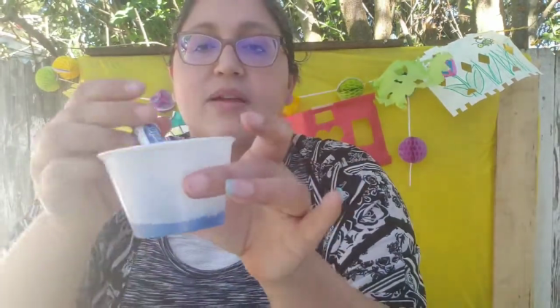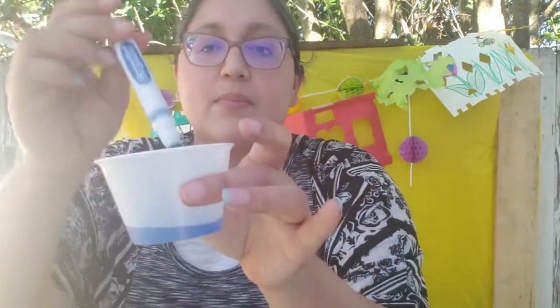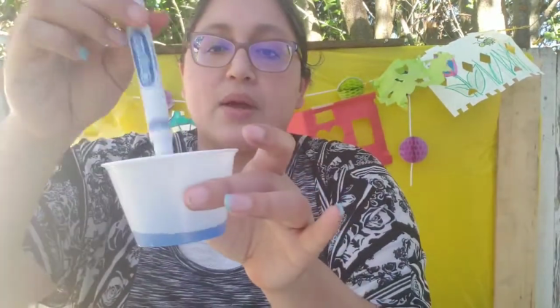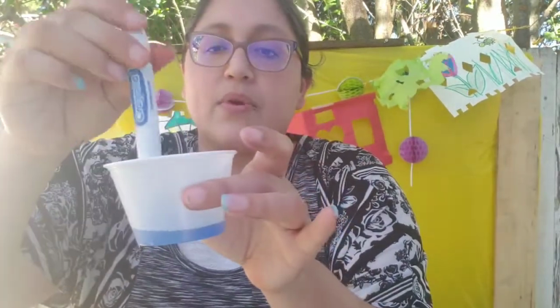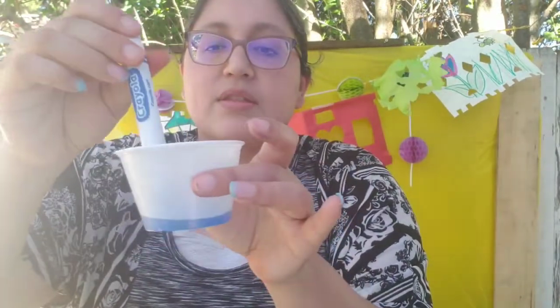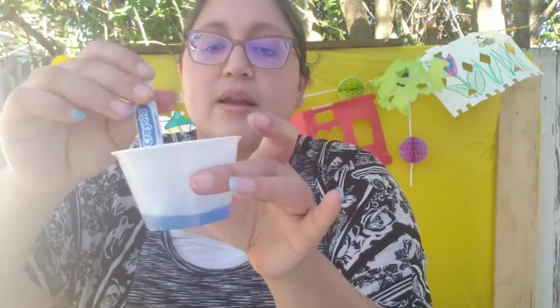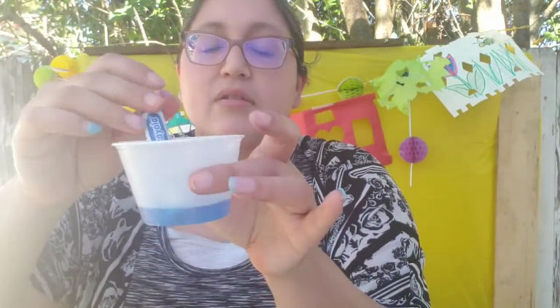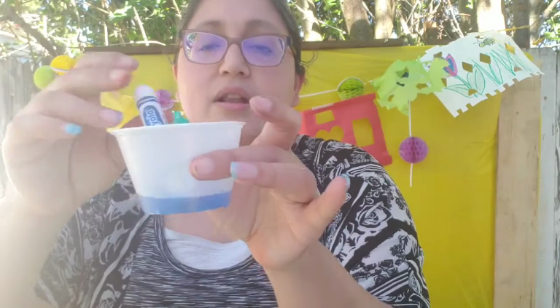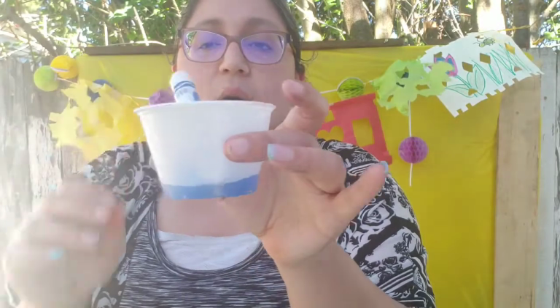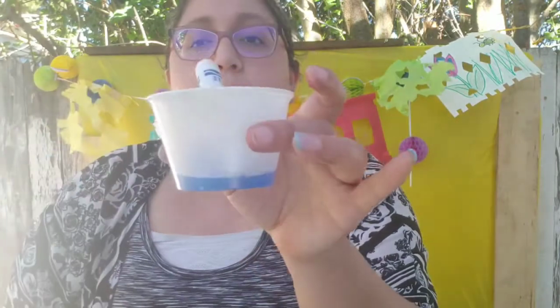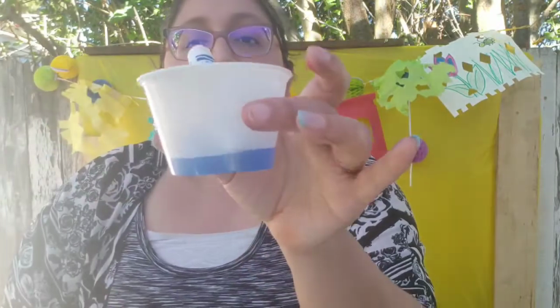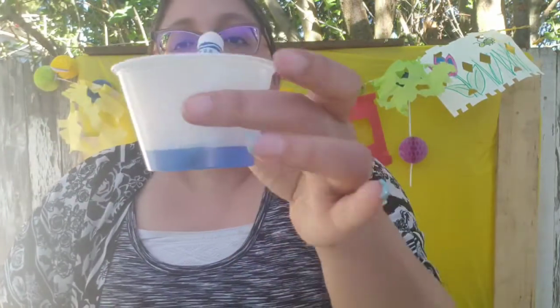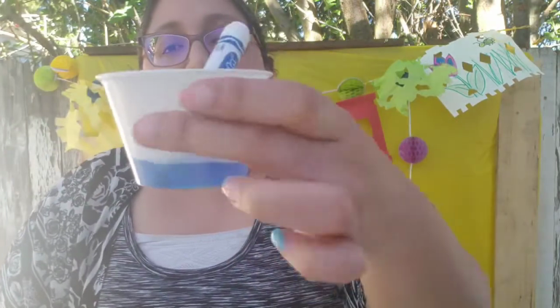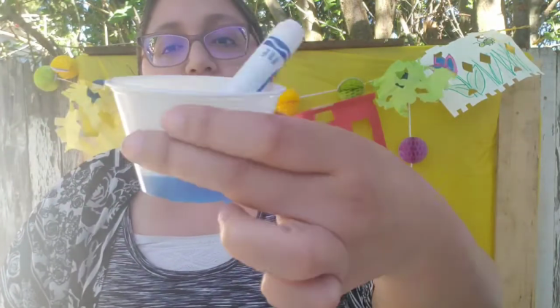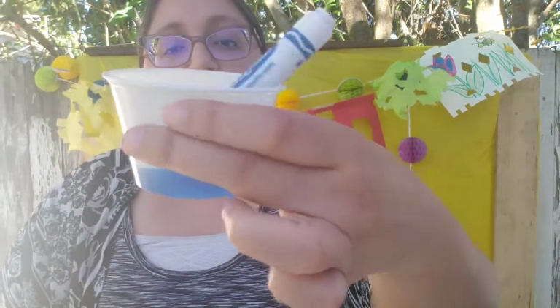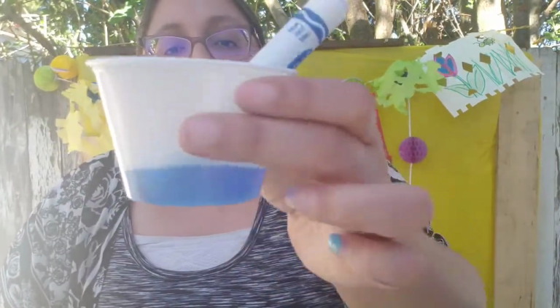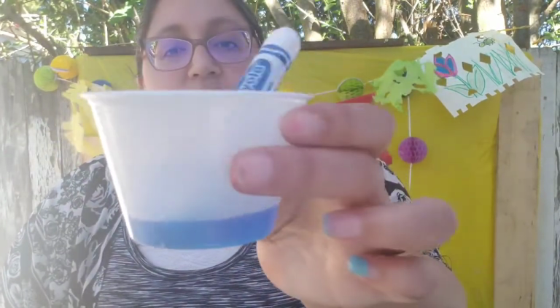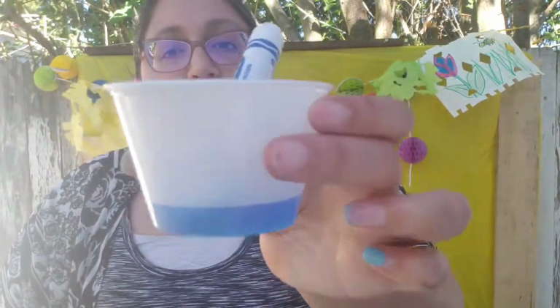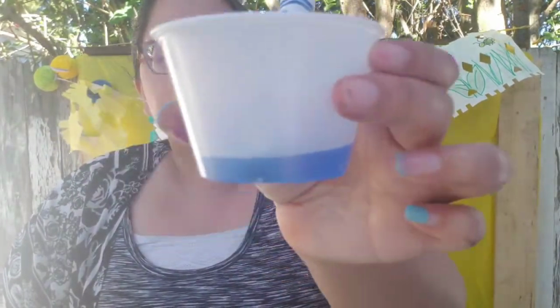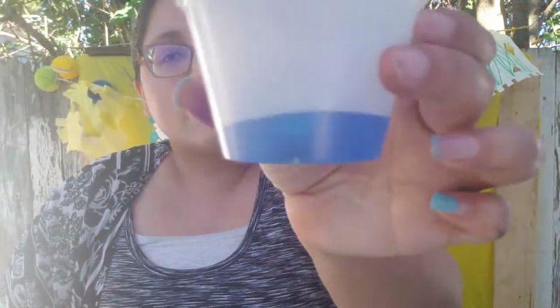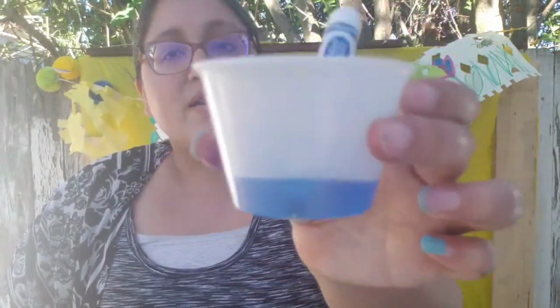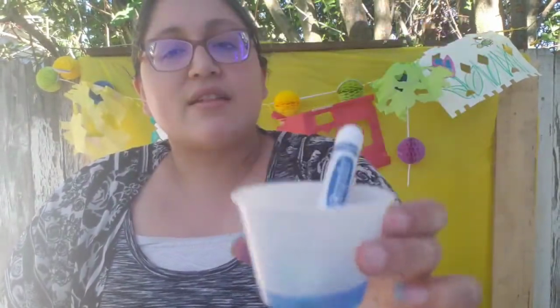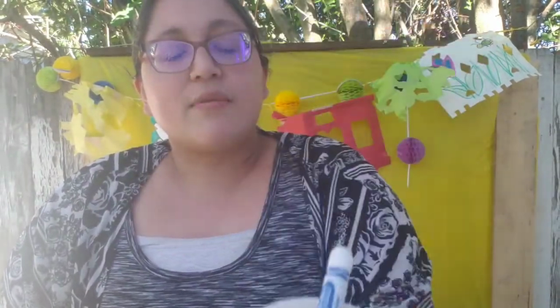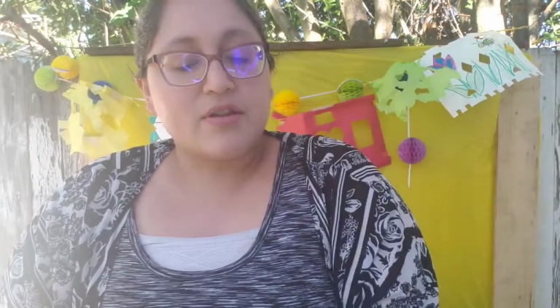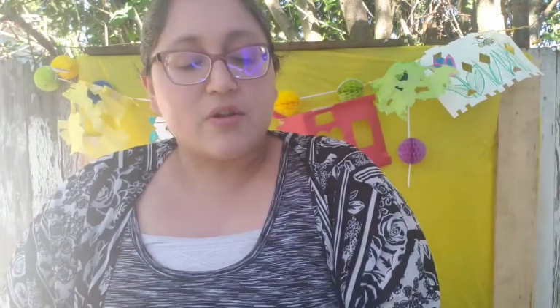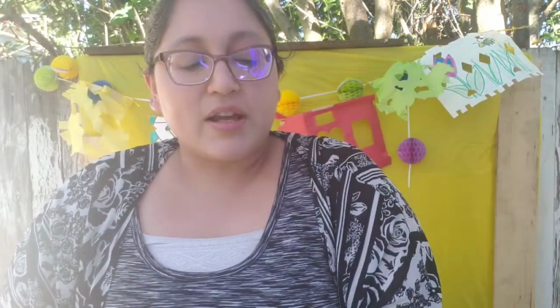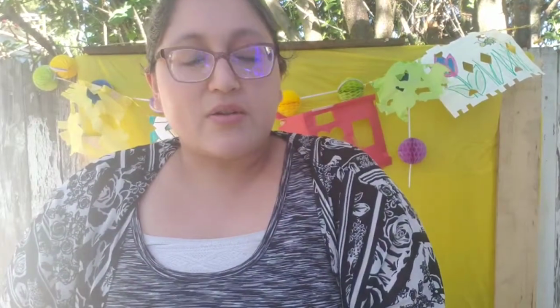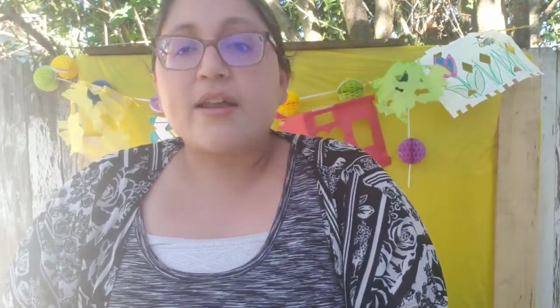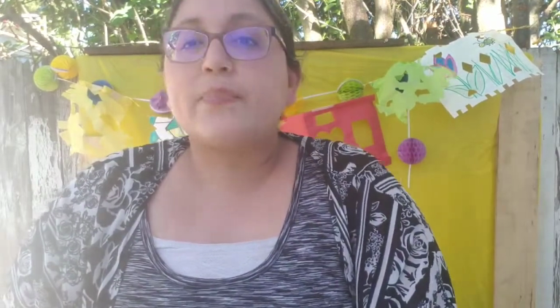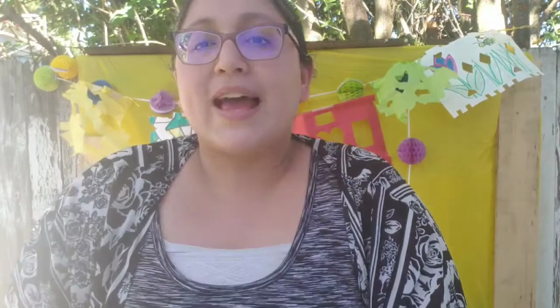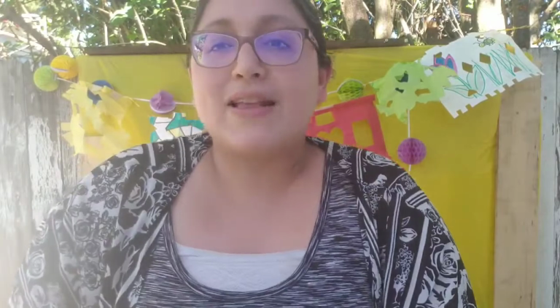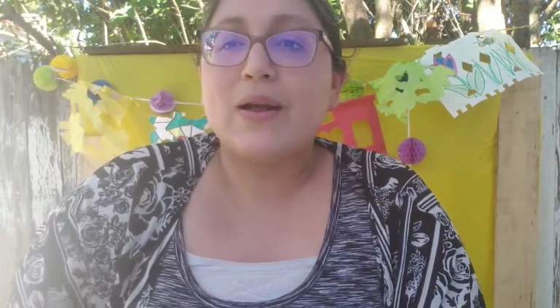Se ha pasado como unos tres minutos — about three minutes have passed. And look how dark our paint has got. And that is how you make homemade watercolor. Así es como hace pintura de agua en casa. The longer you leave your marker in, the darker it gets — el más tiempo que pones el marcador en el agua, más oscuro se hace. Ahí está esa opción si lo quieren usar.